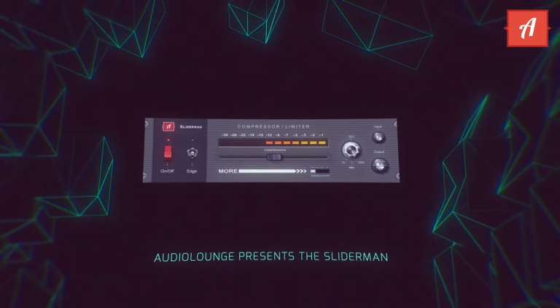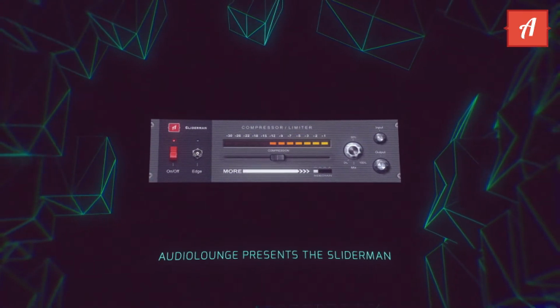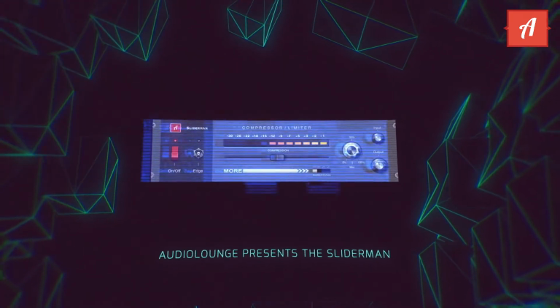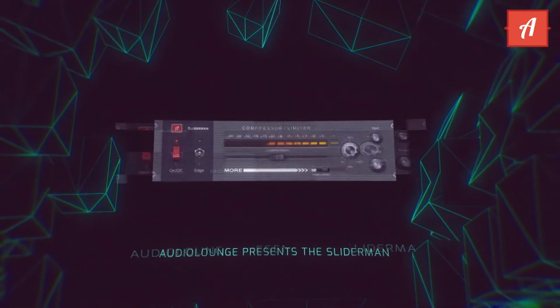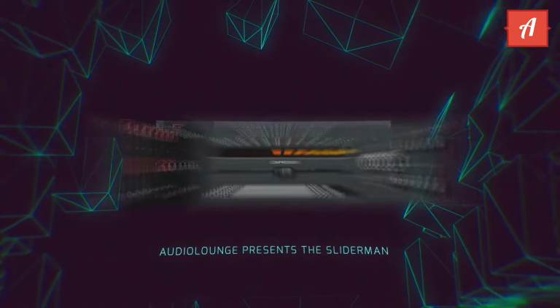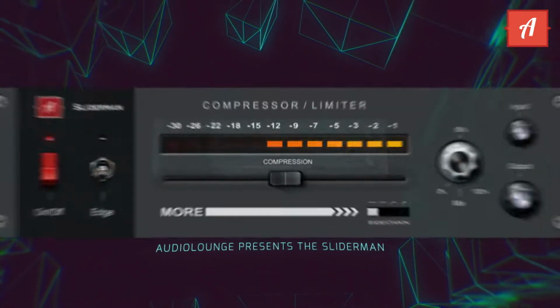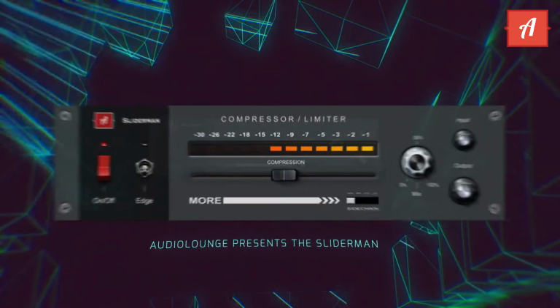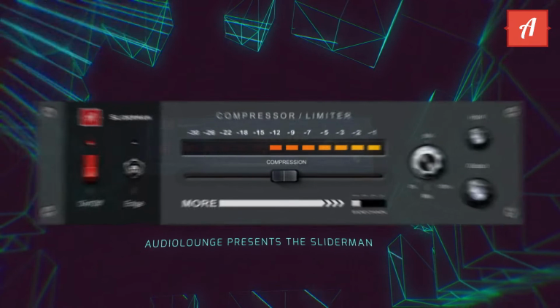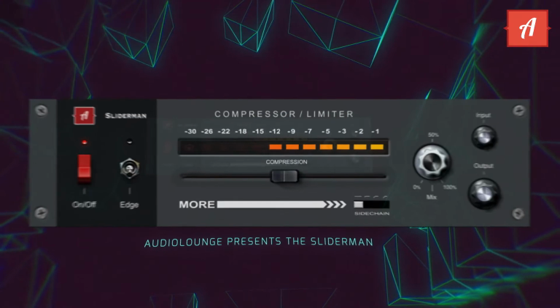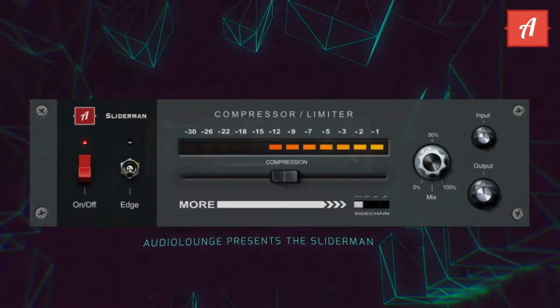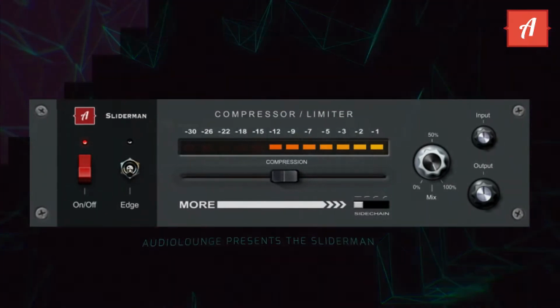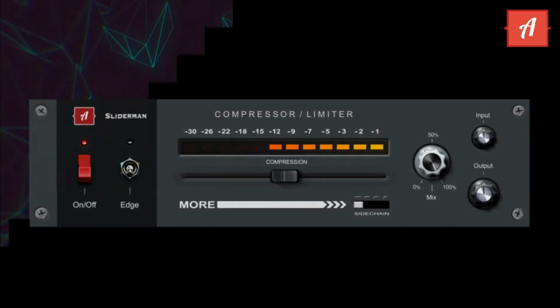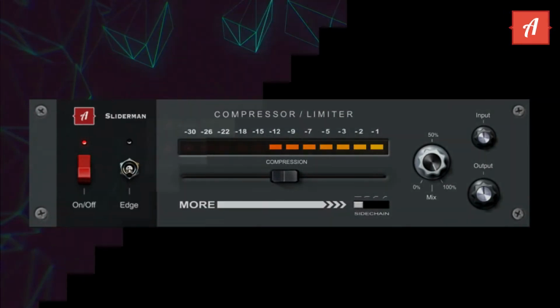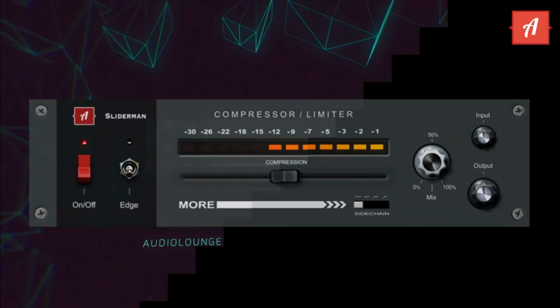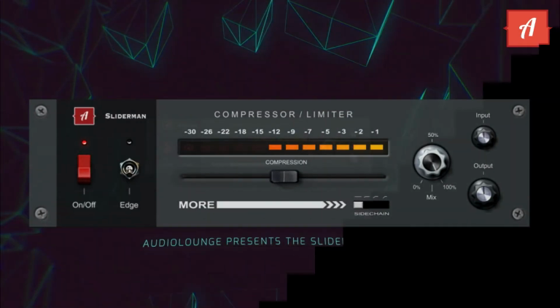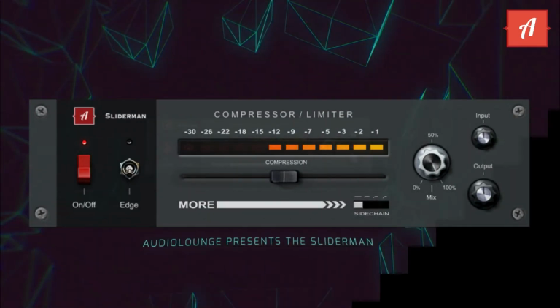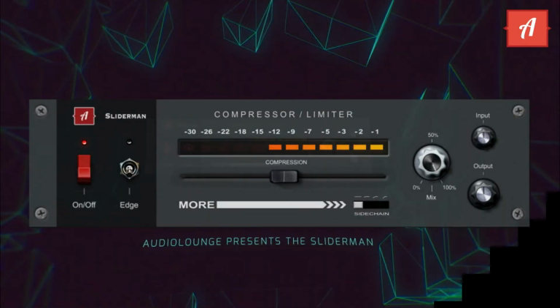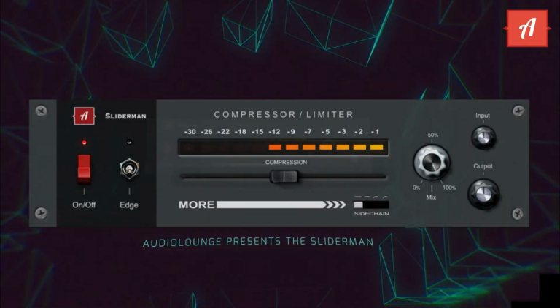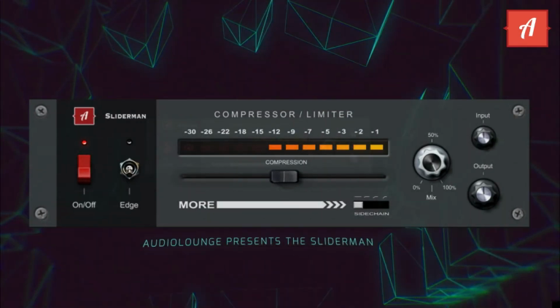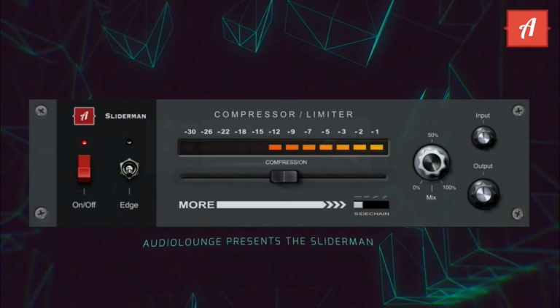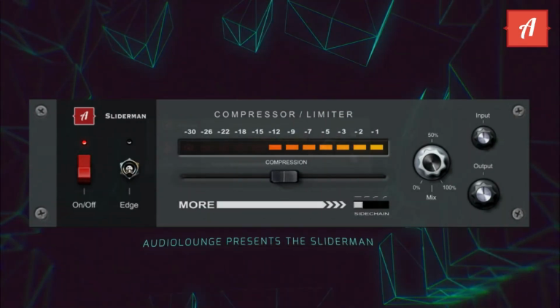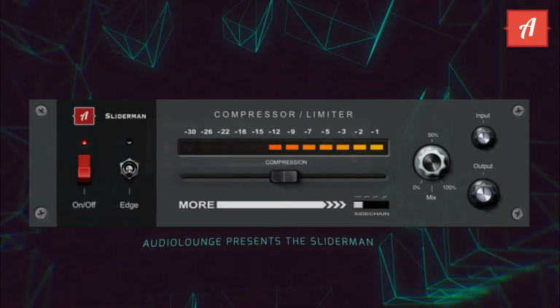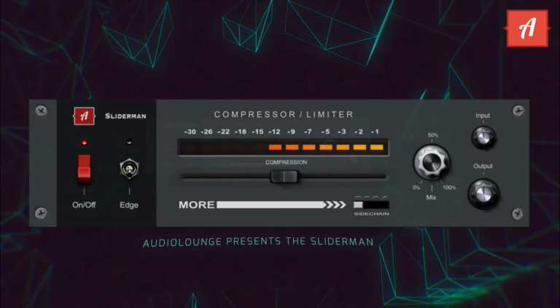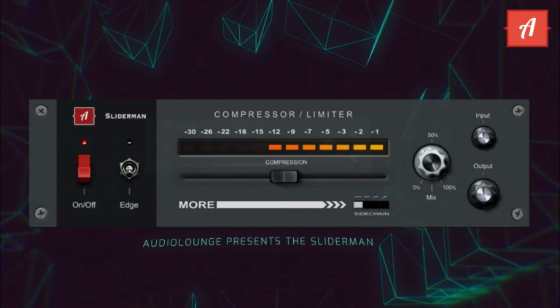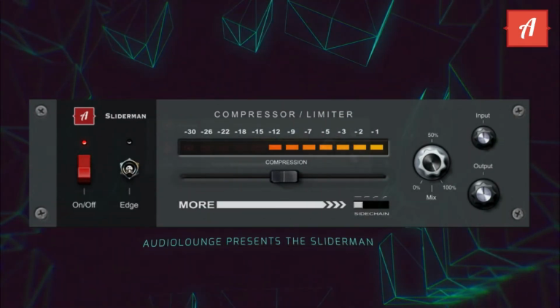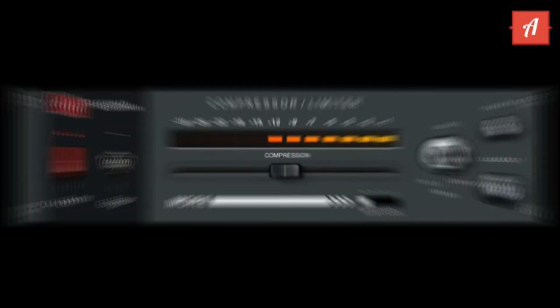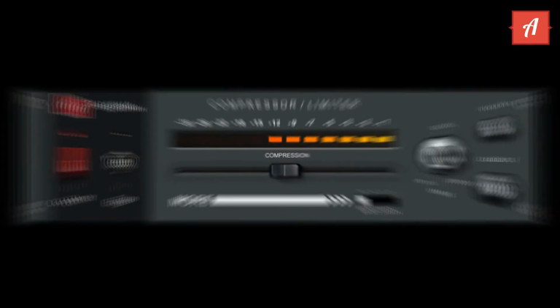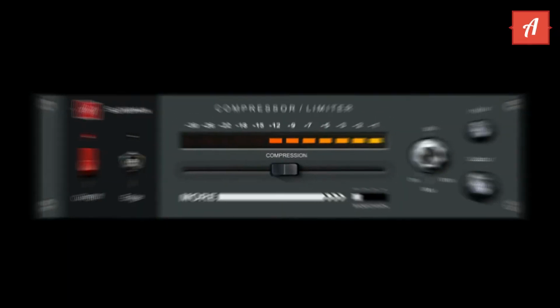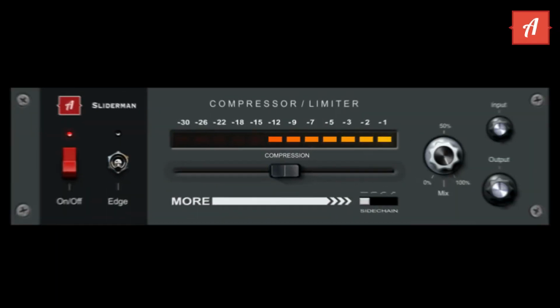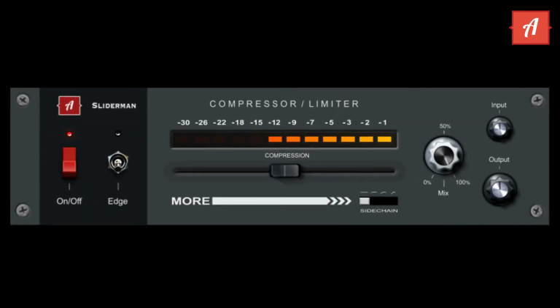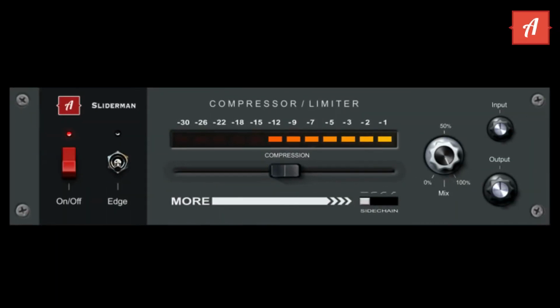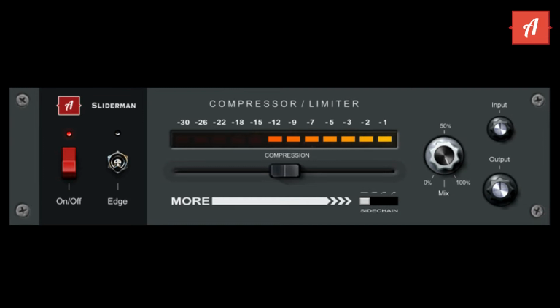Hi Audio Lounge friends, the time has come. Today we present you the Sliderman Compressor.